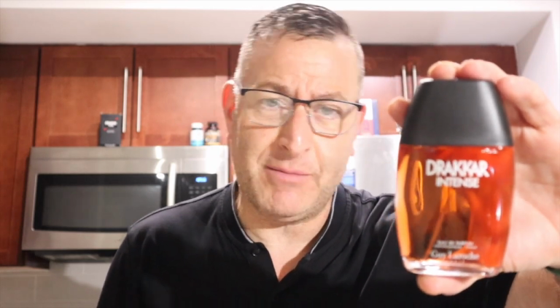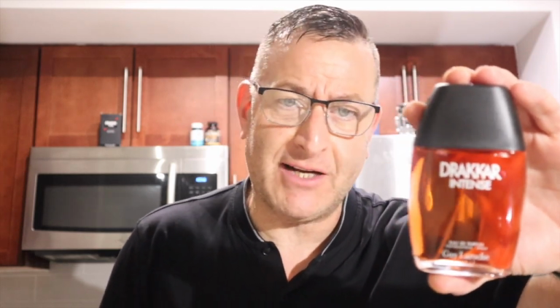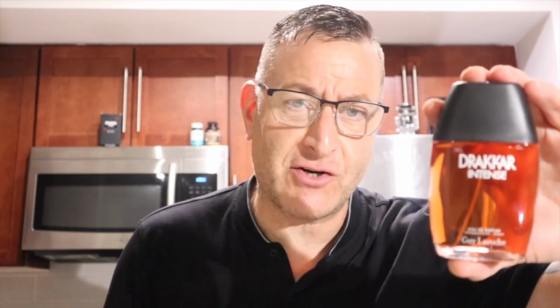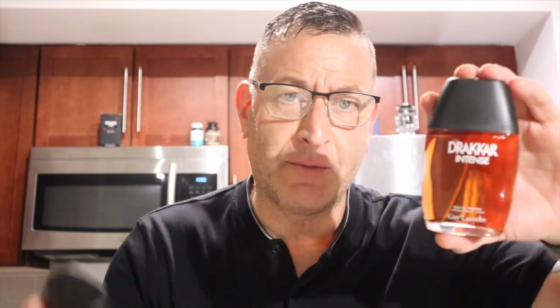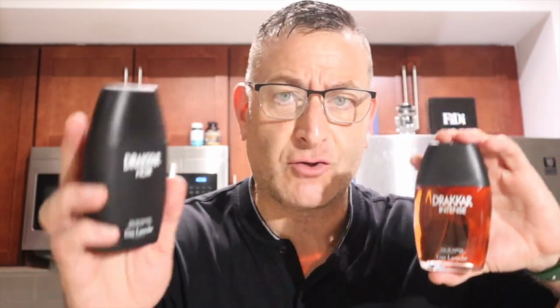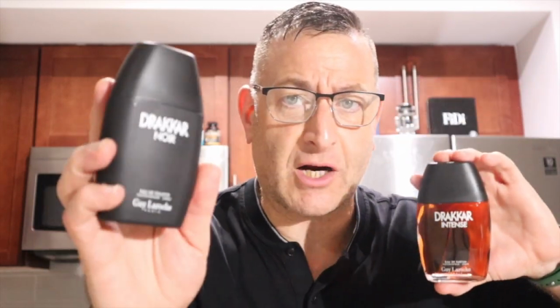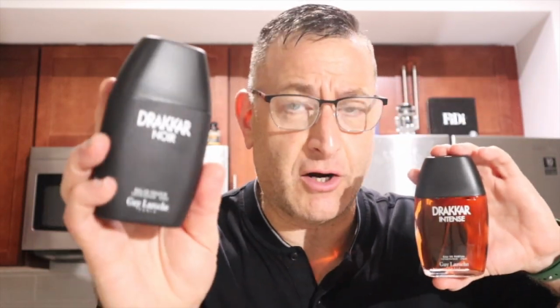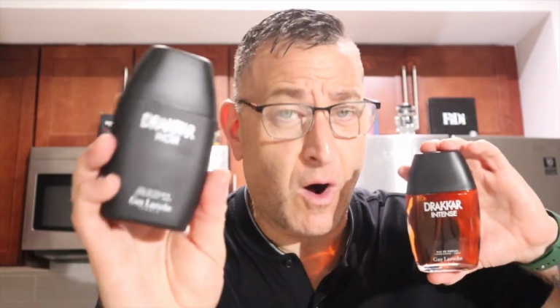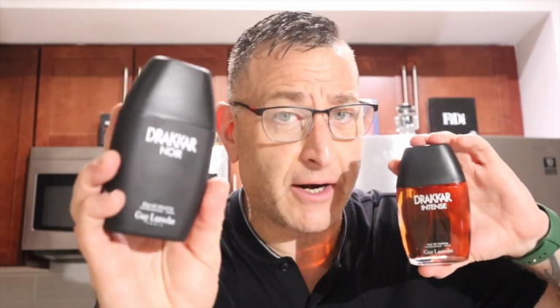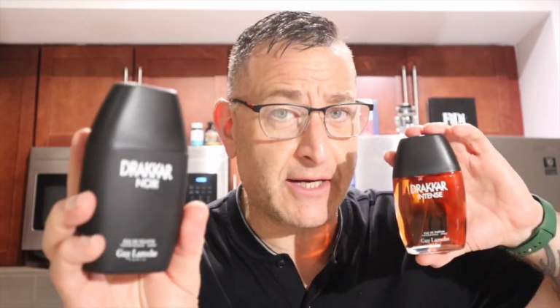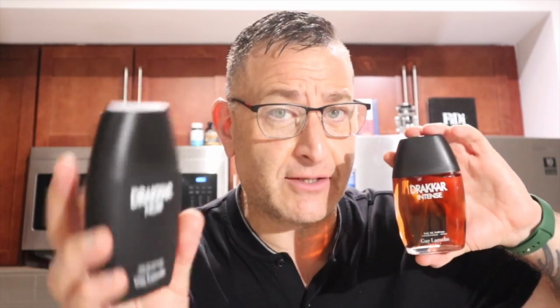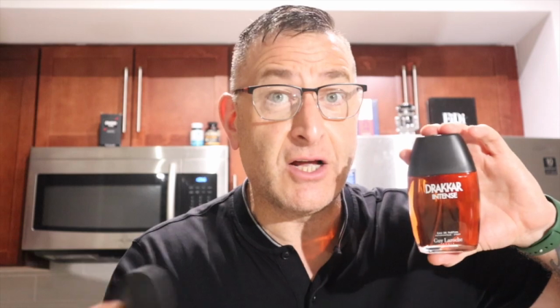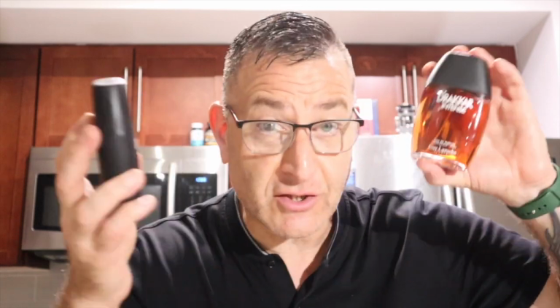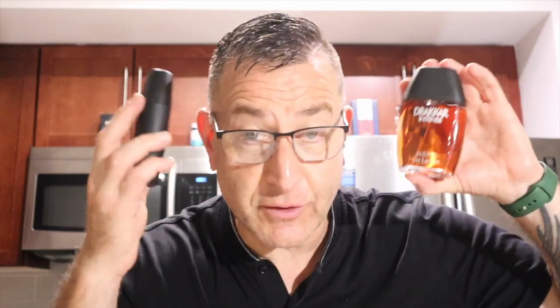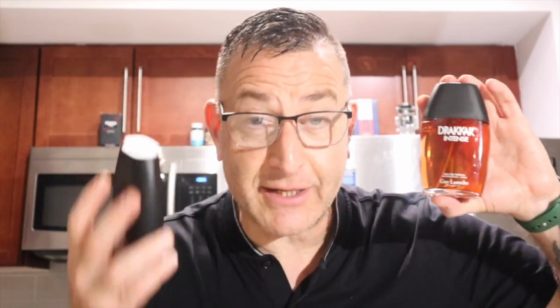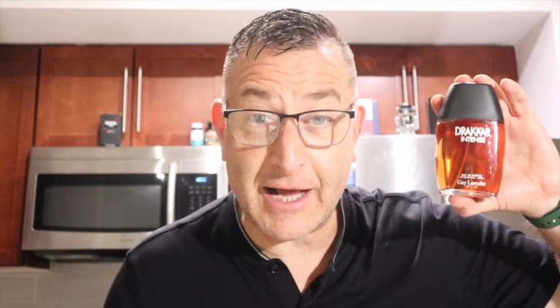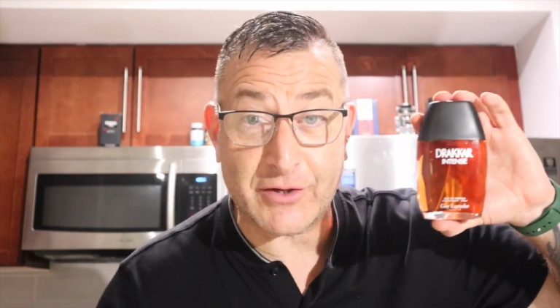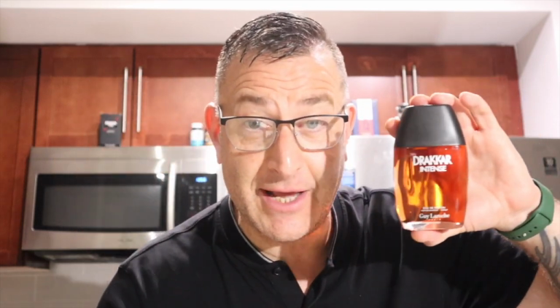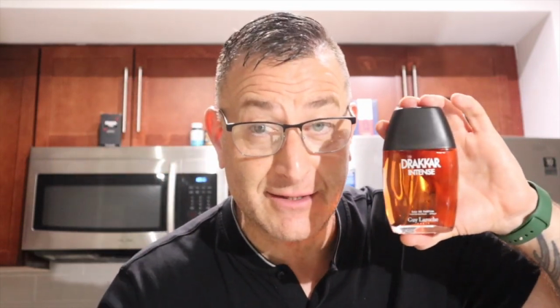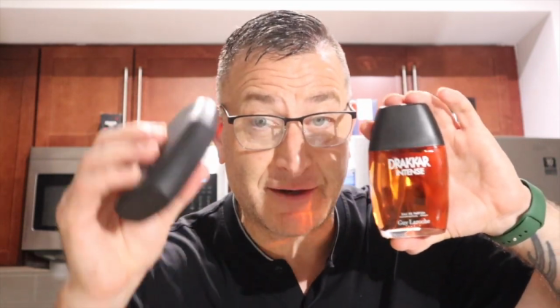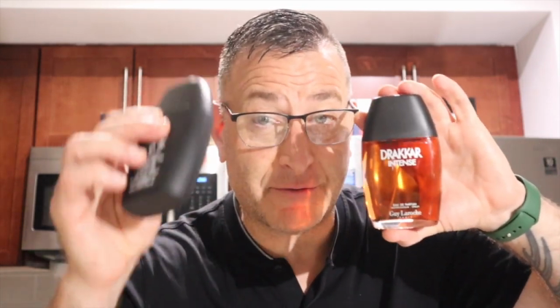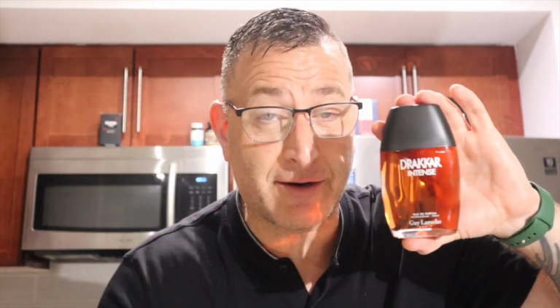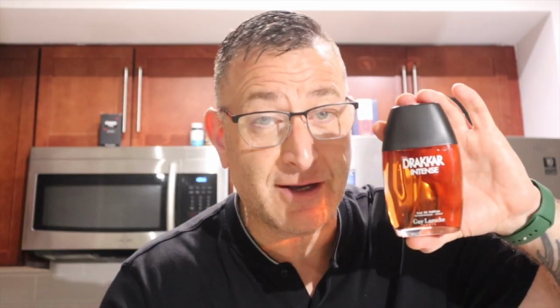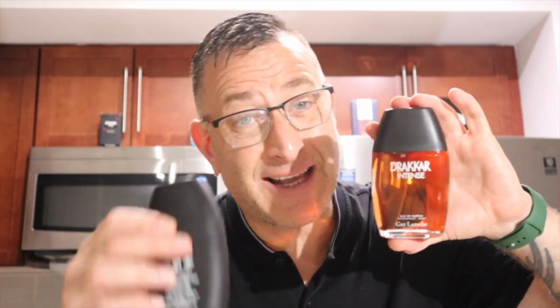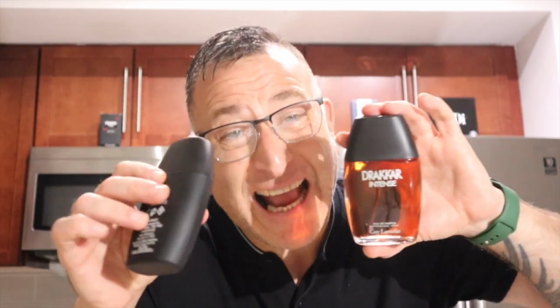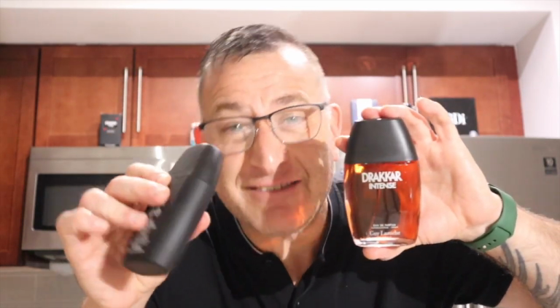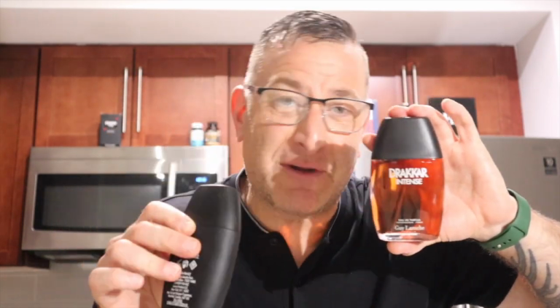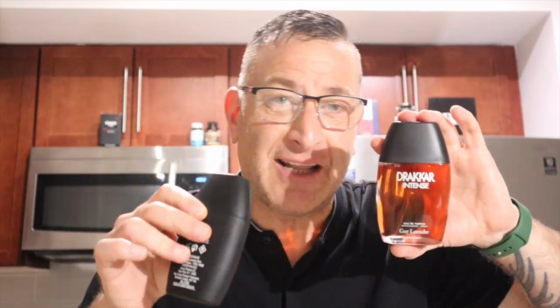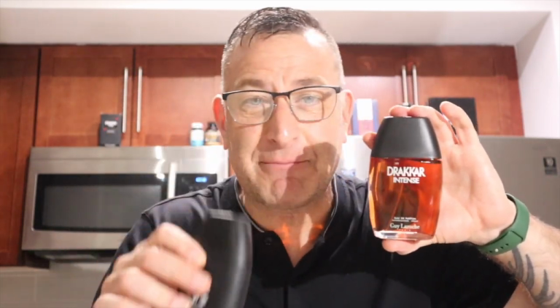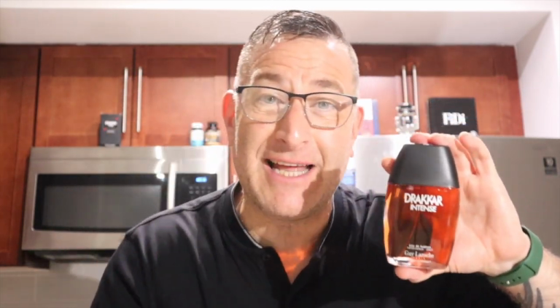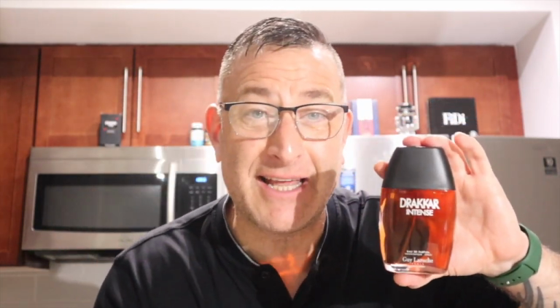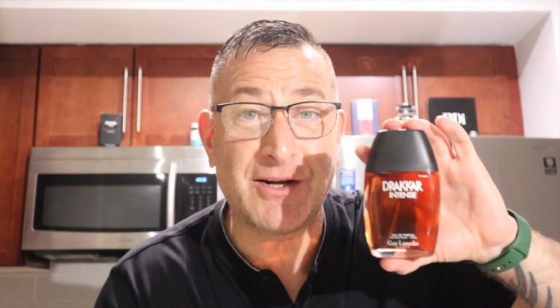Maybe next year they'll make Drakkar Noir Intense. It's a different fragrance — they kind of smell alike but not that much.